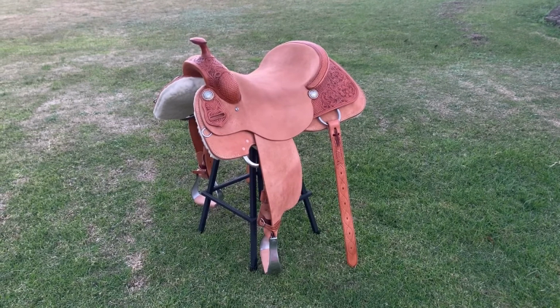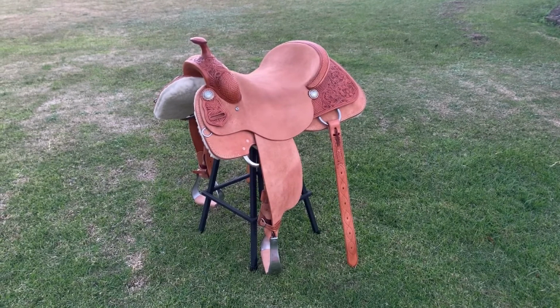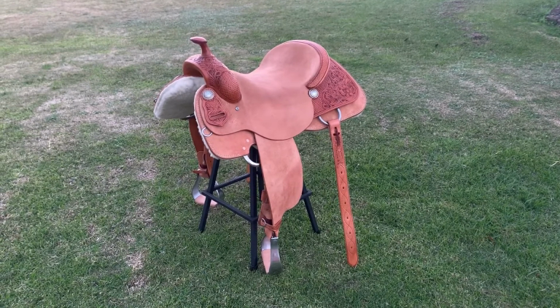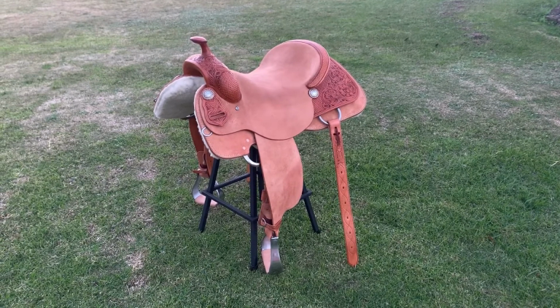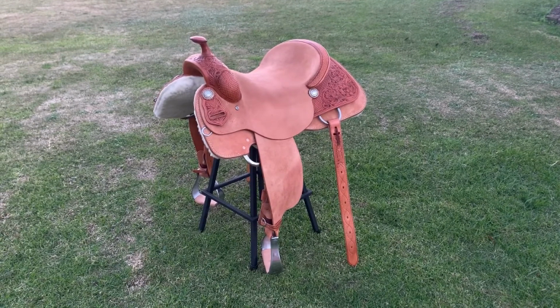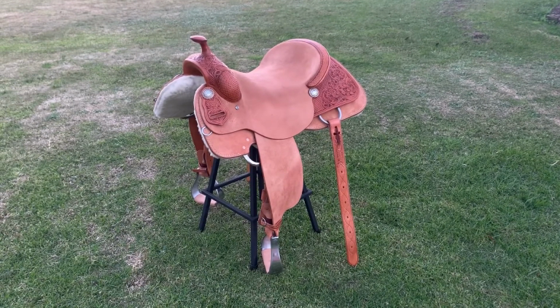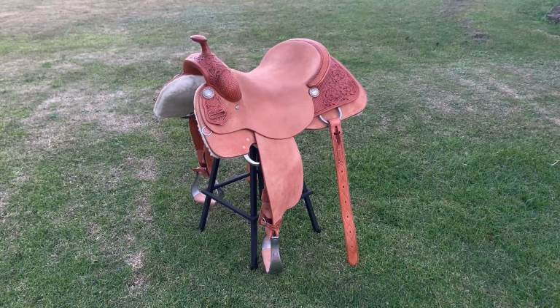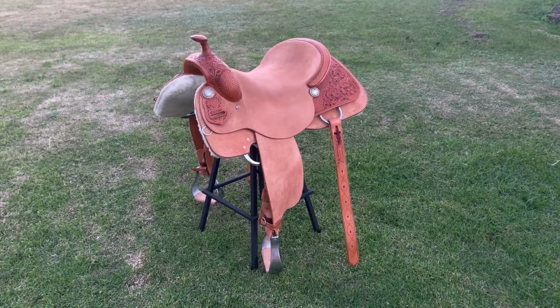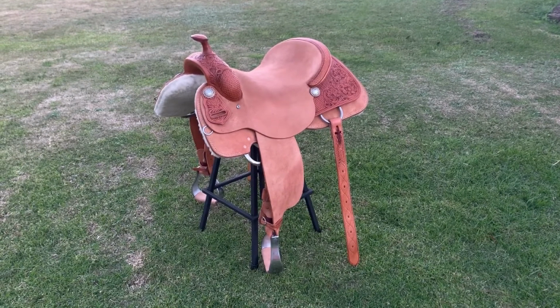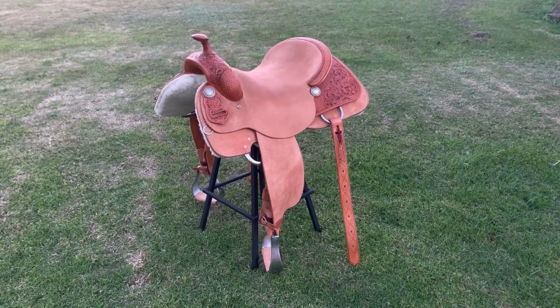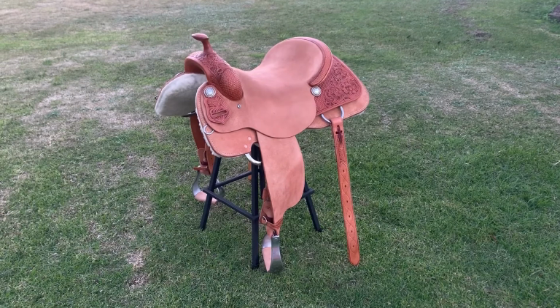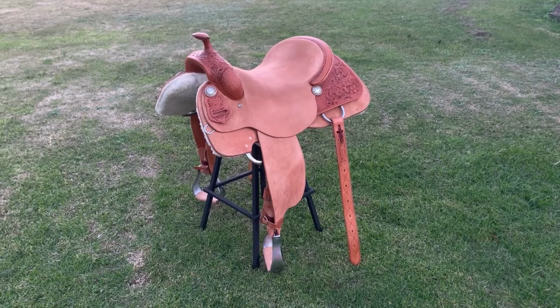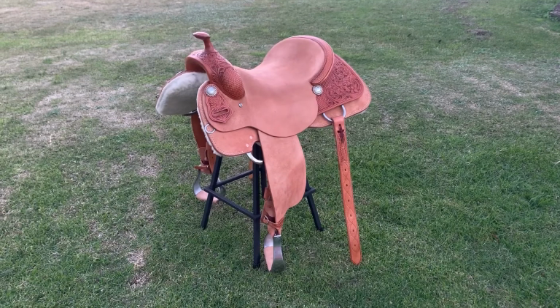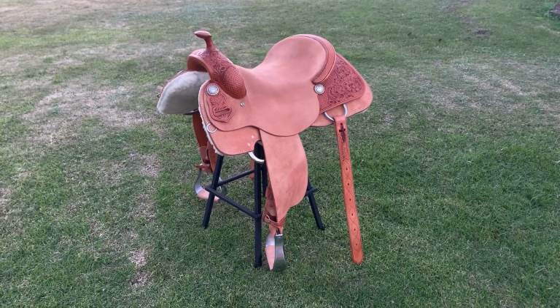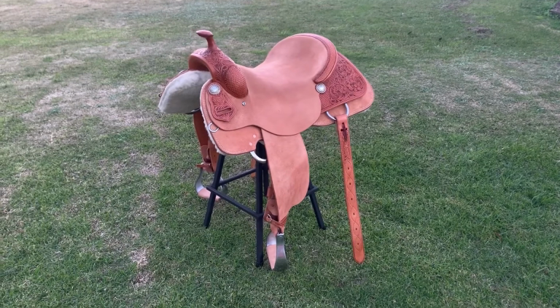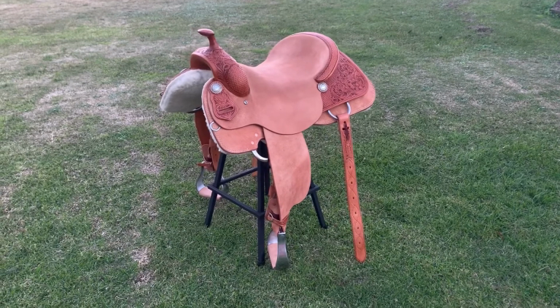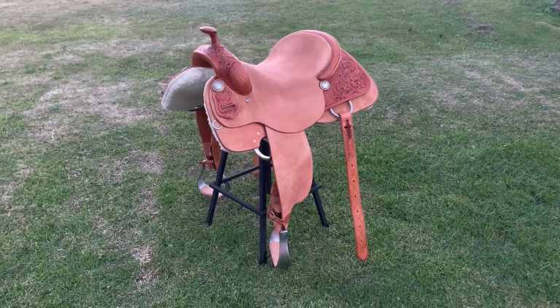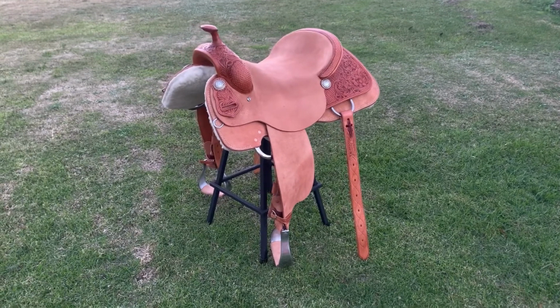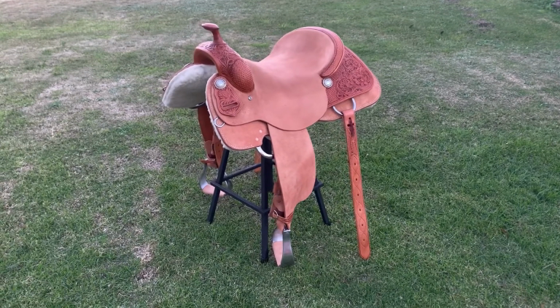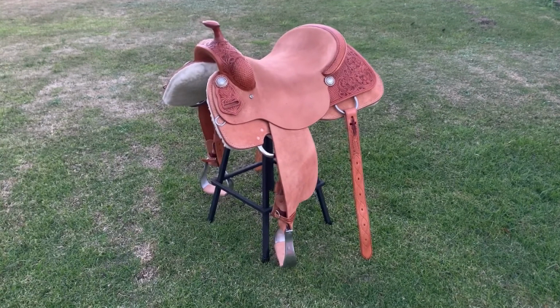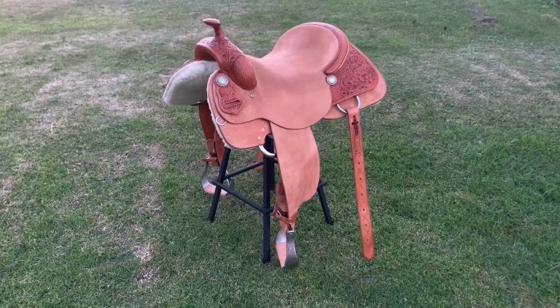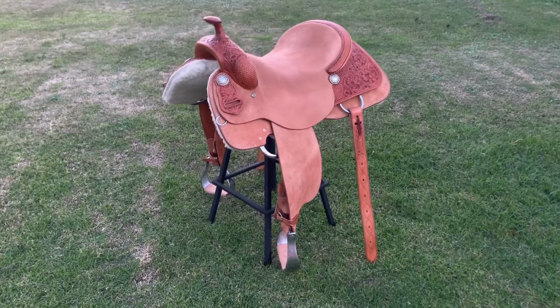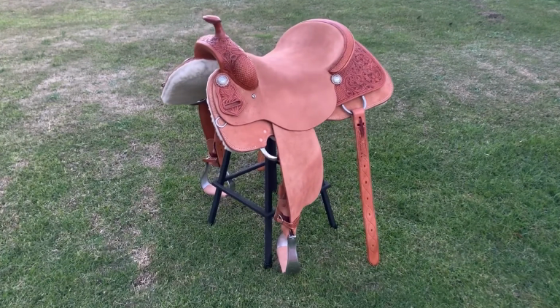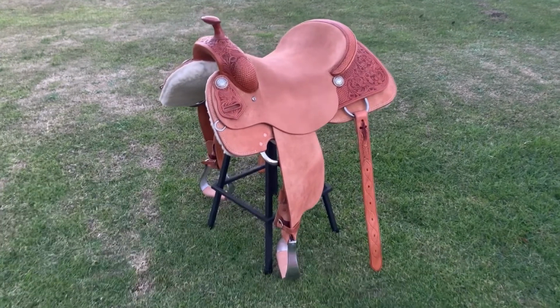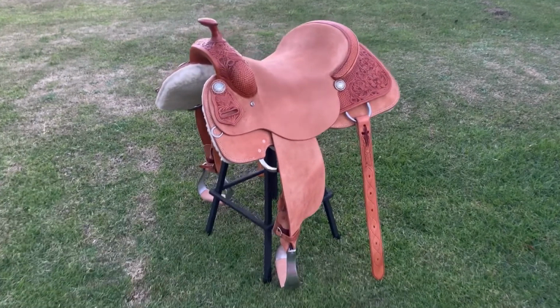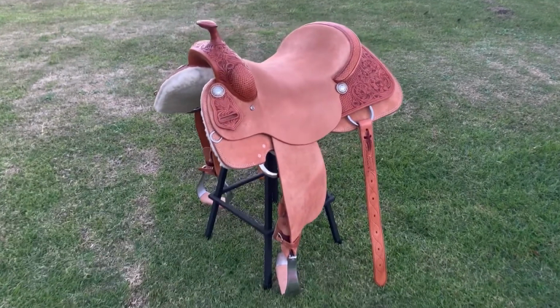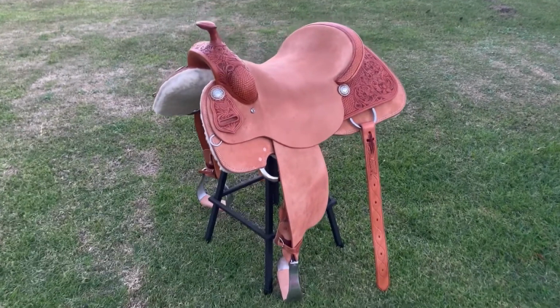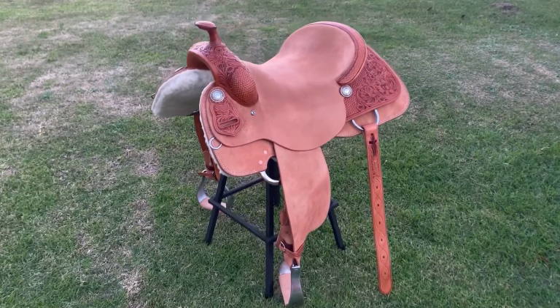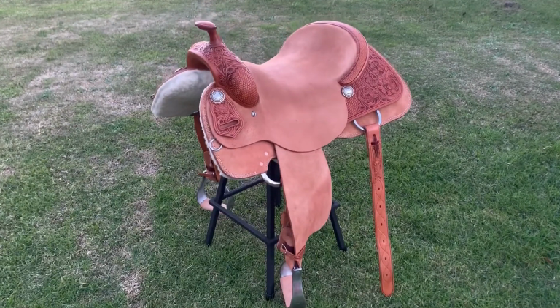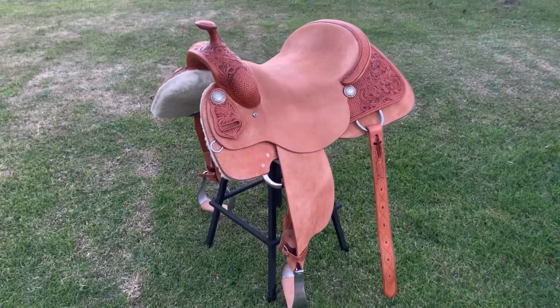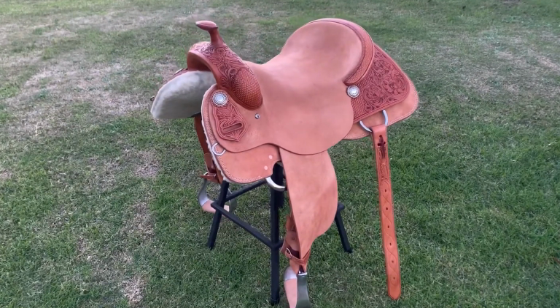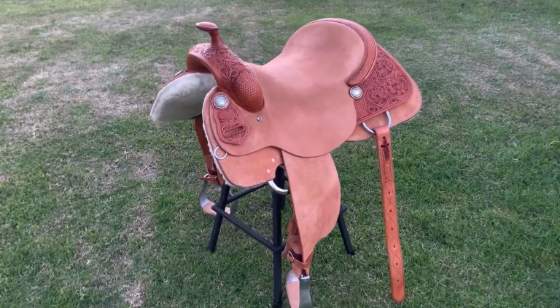Sue will be able to use this saddle for general western riding, but especially reining and reined cow horse events. I've made this saddle from Hermanoag leather.